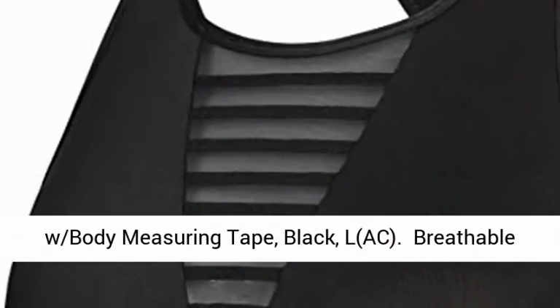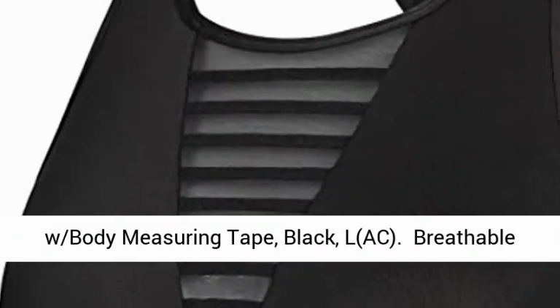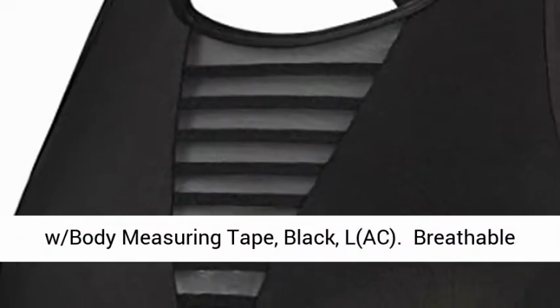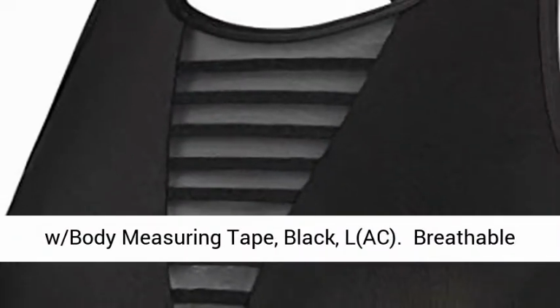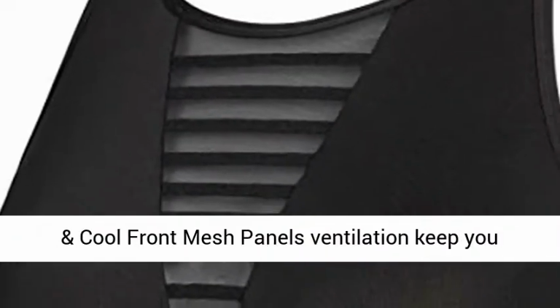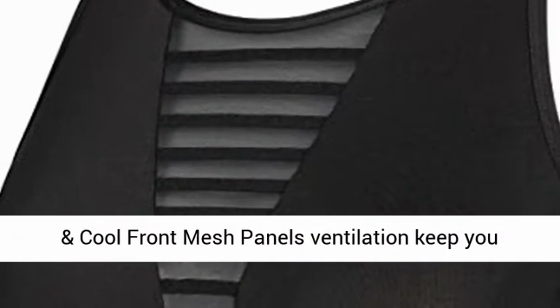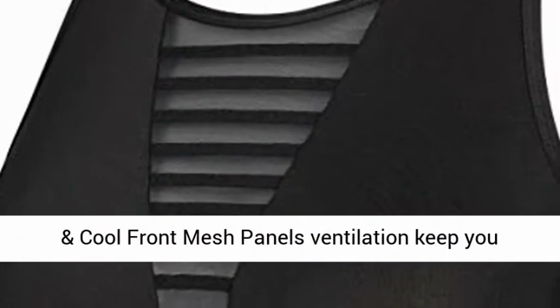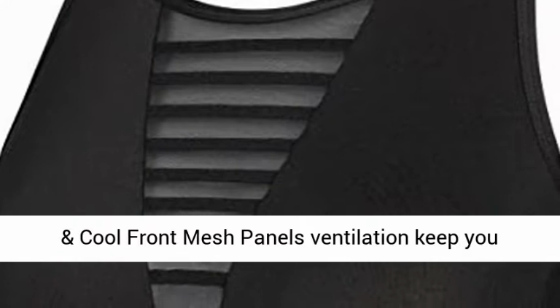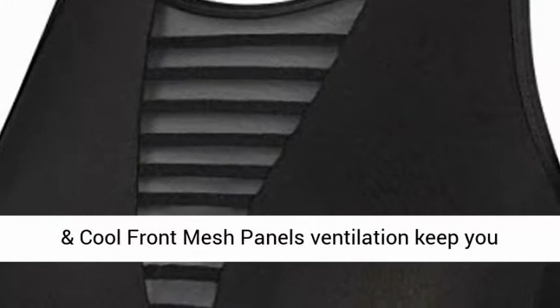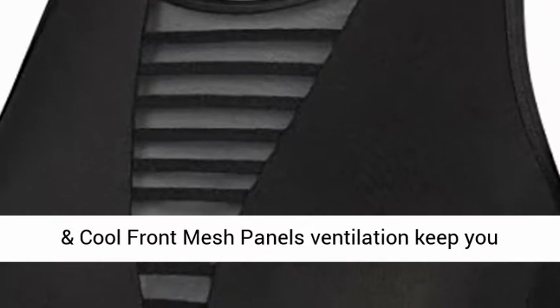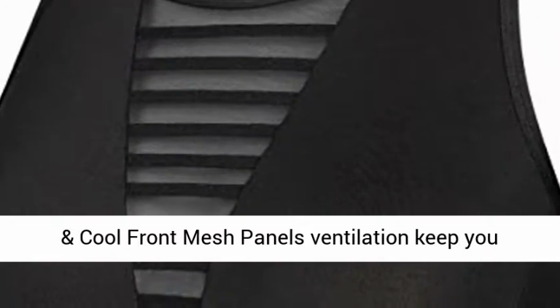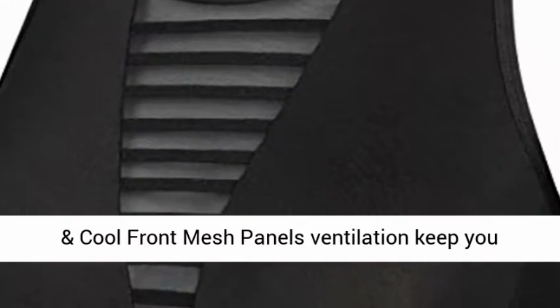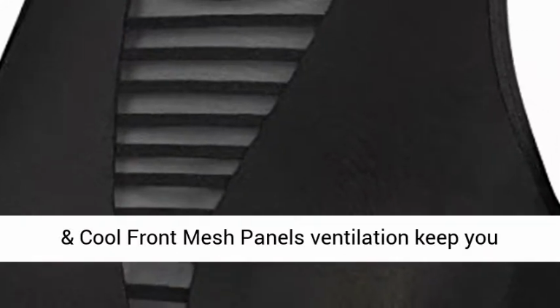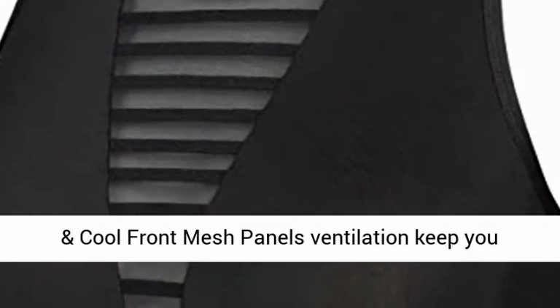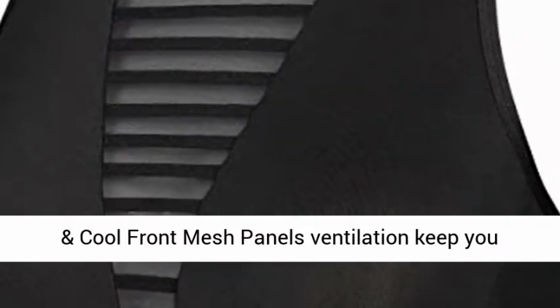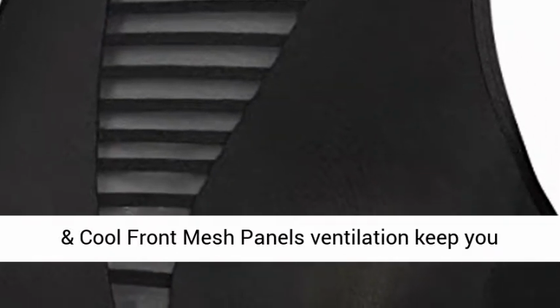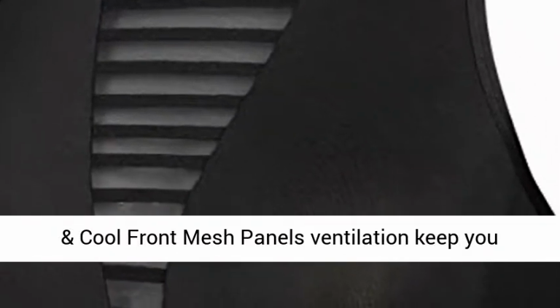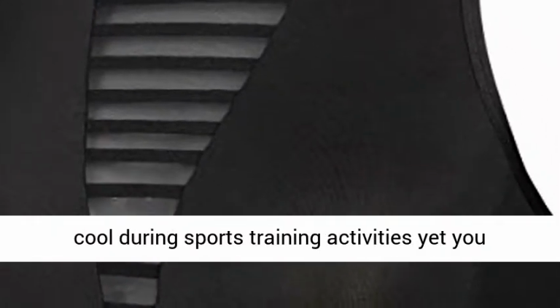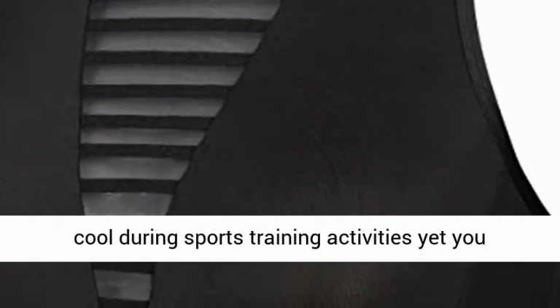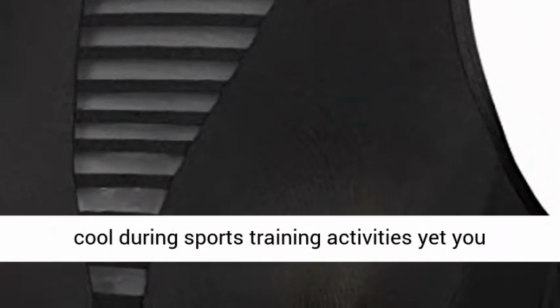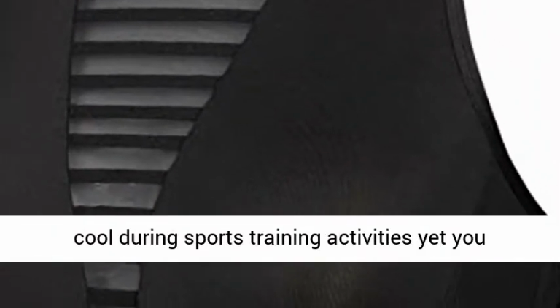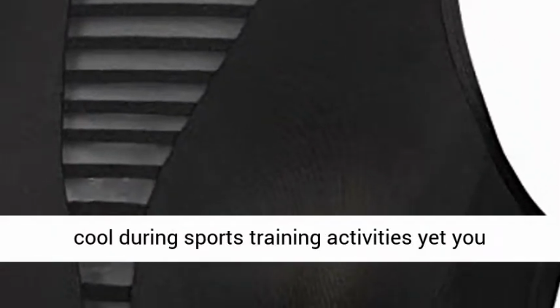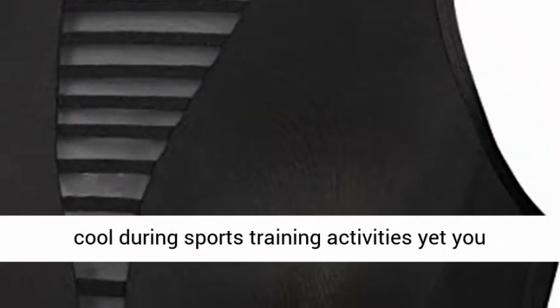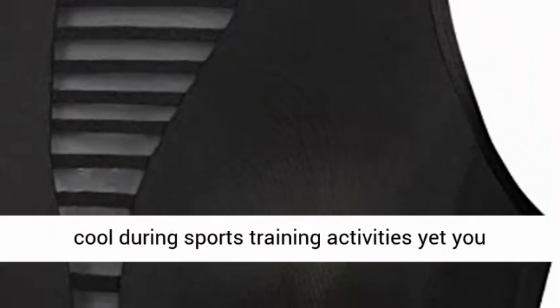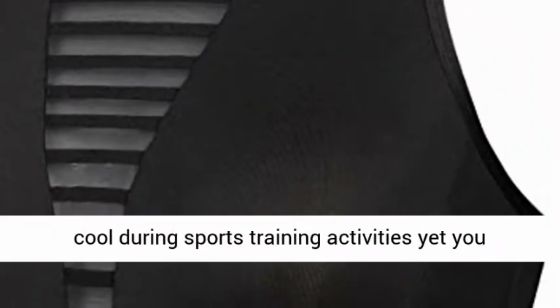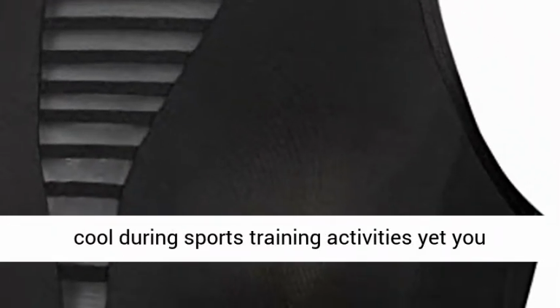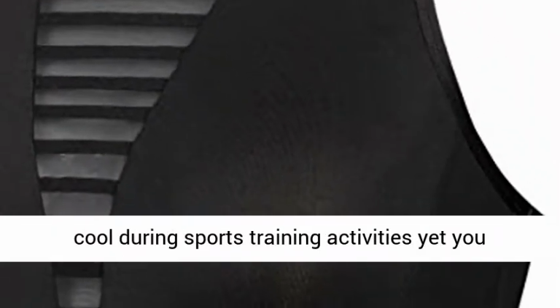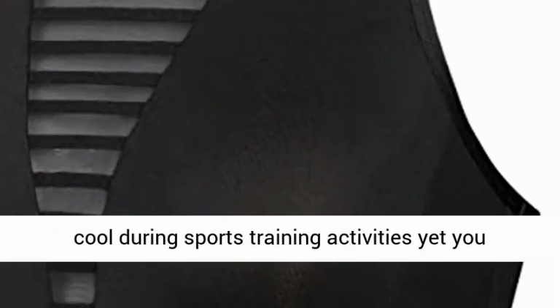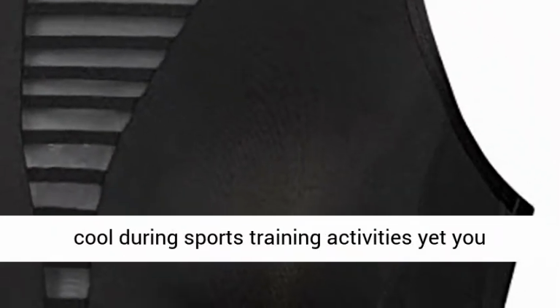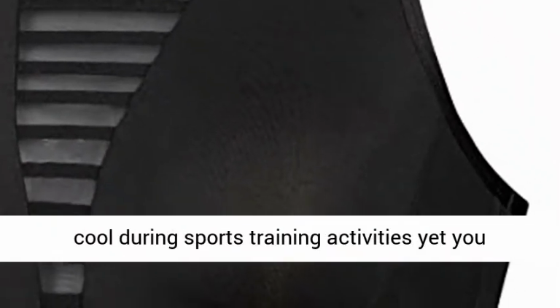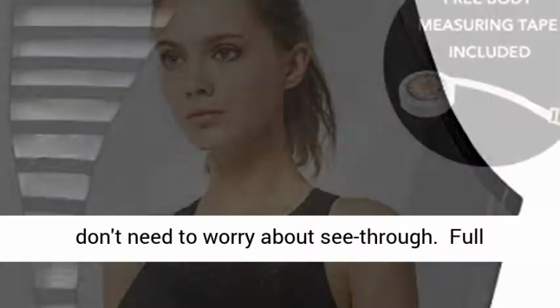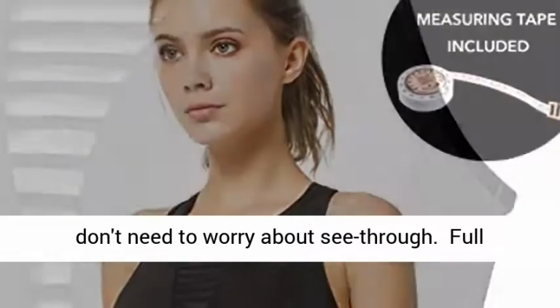Breathable and cool front mesh panels ventilation keep you cool during sports training activities, yet you don't need to worry about see-through.